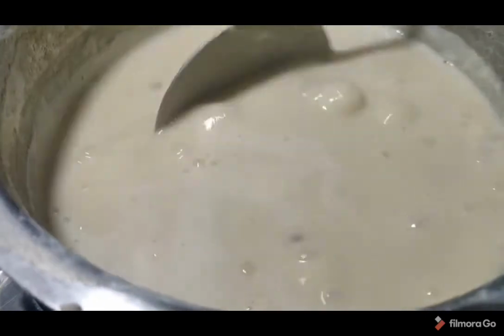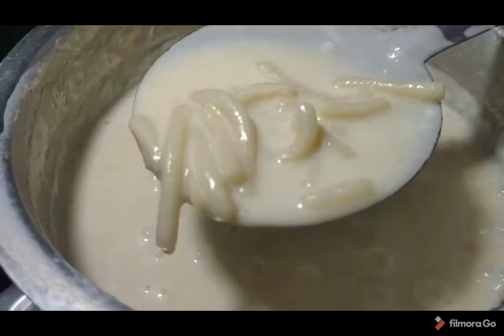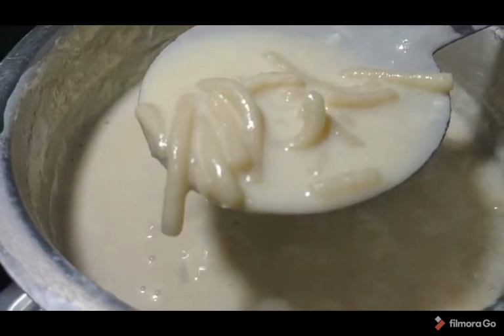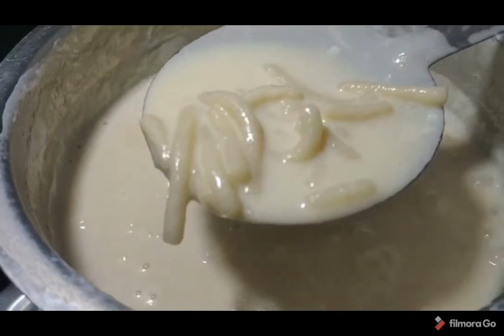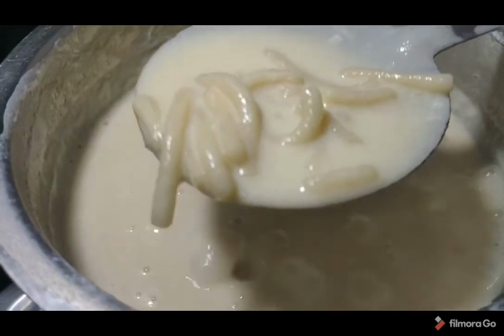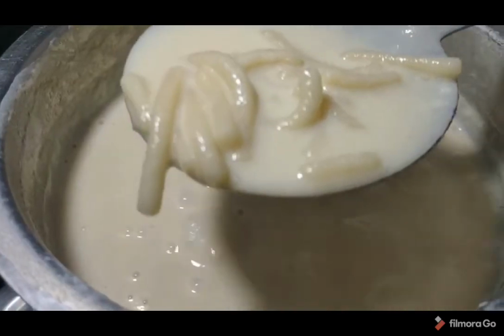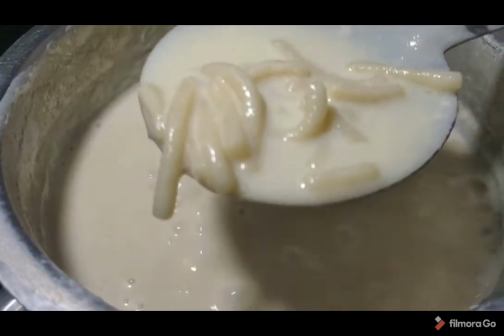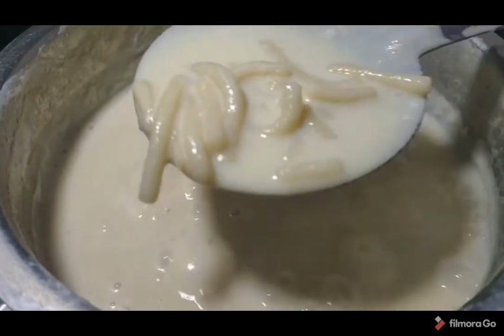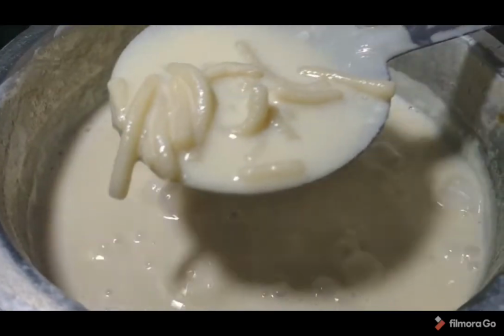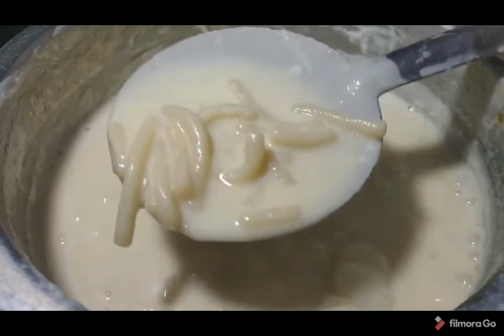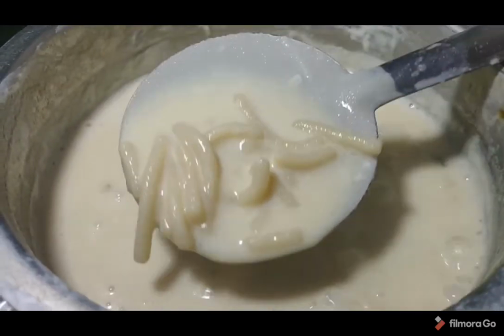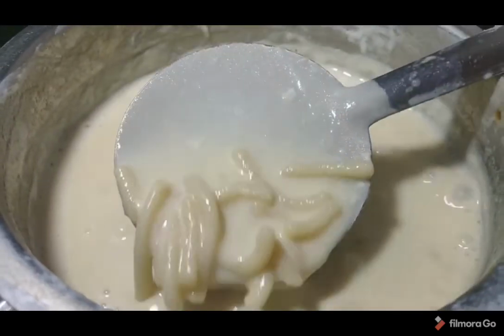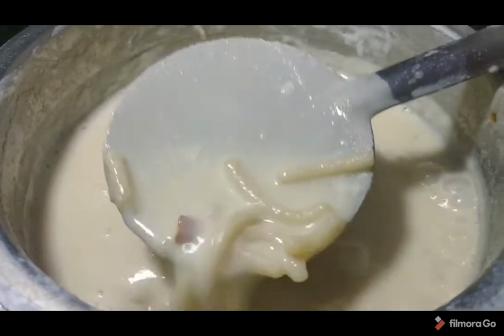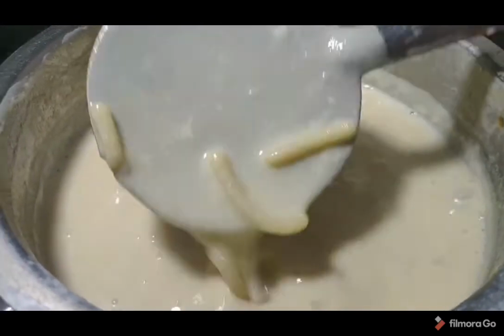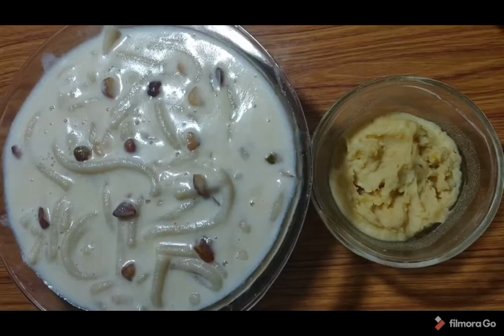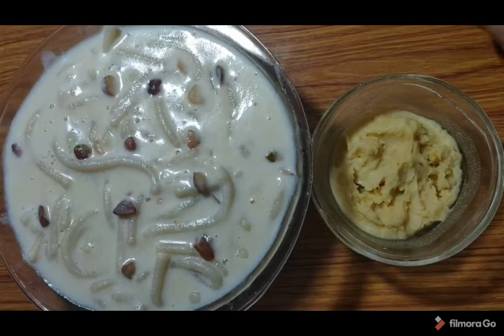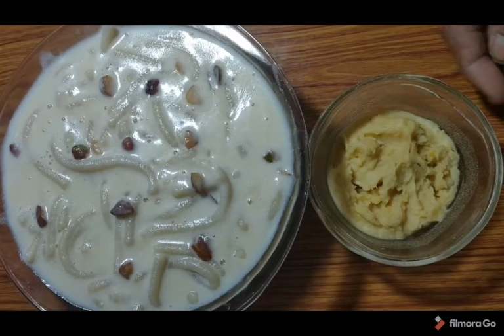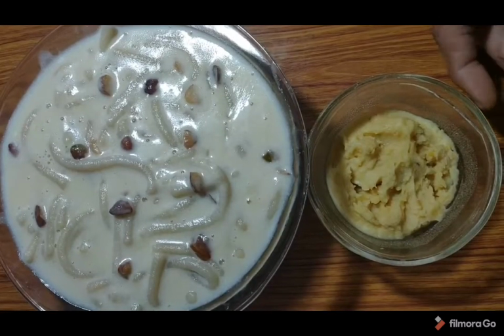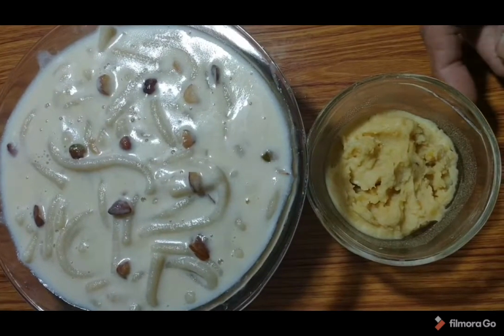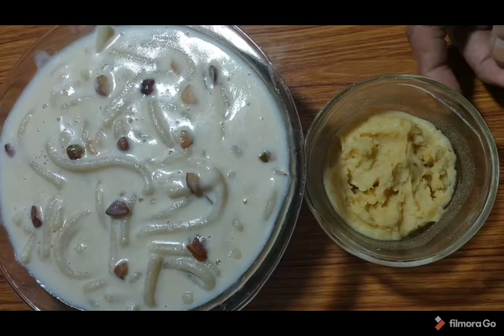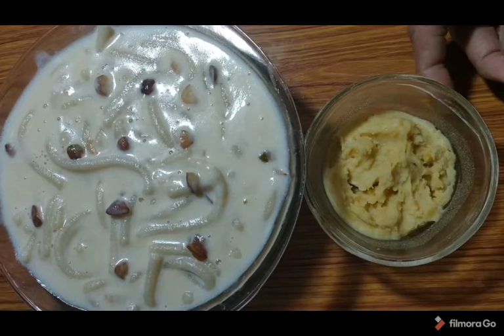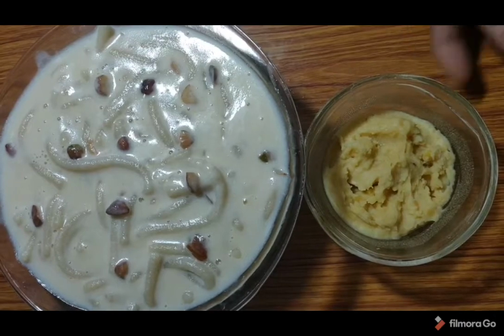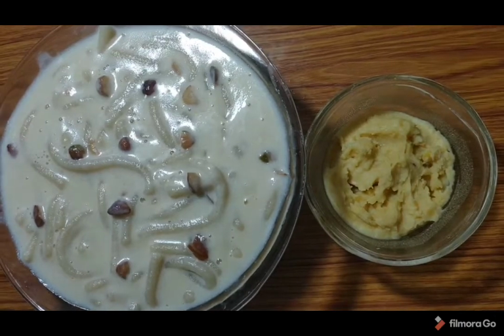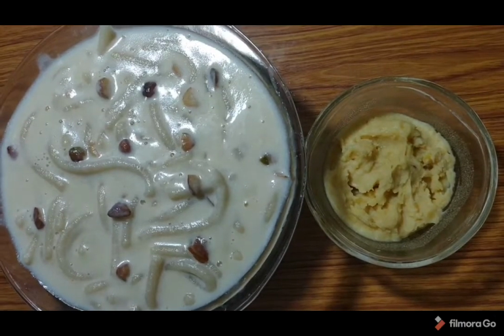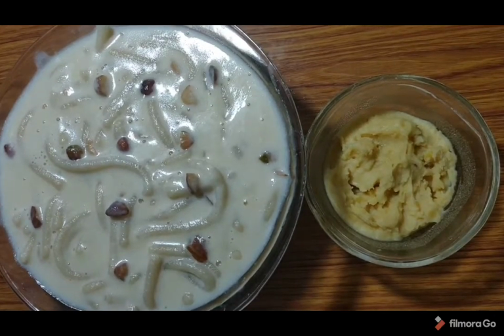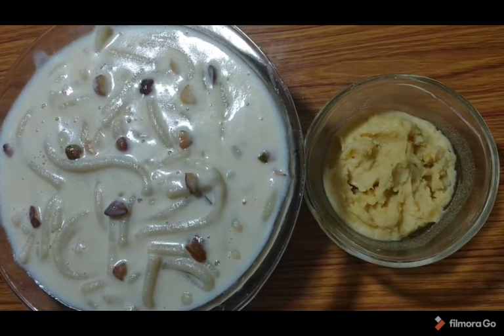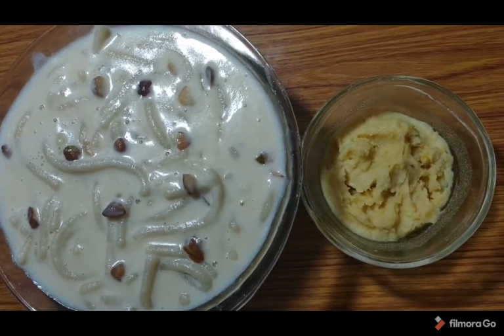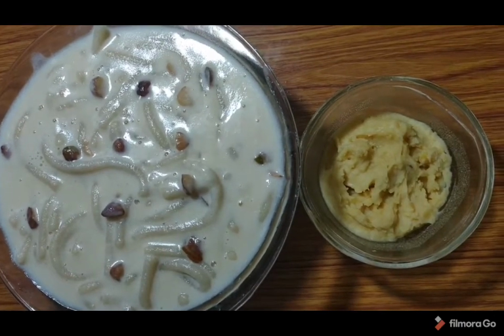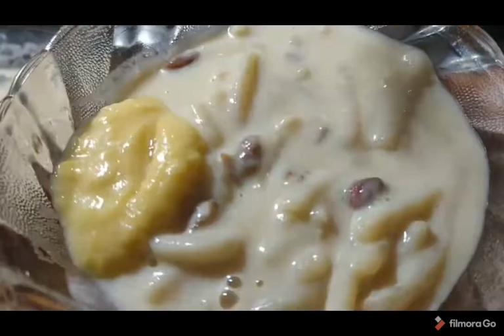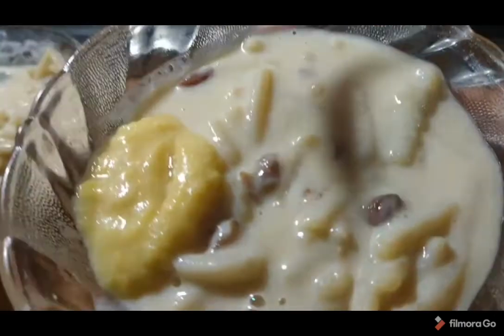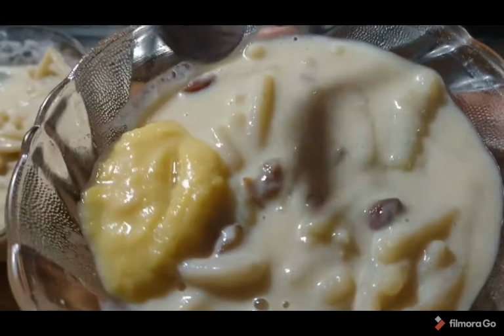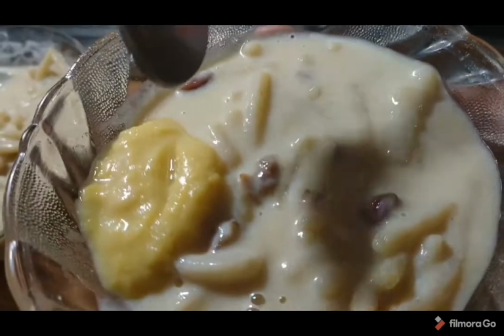The dish is now served in a serving bowl.